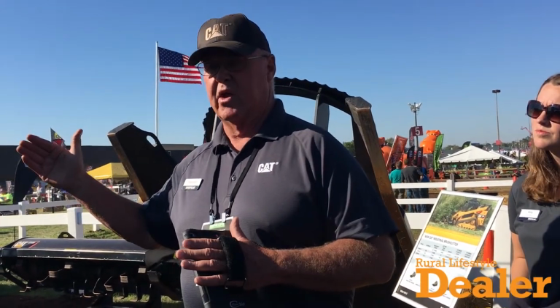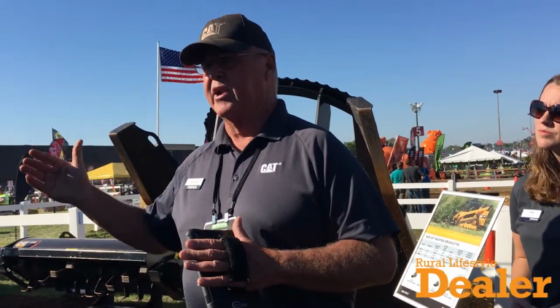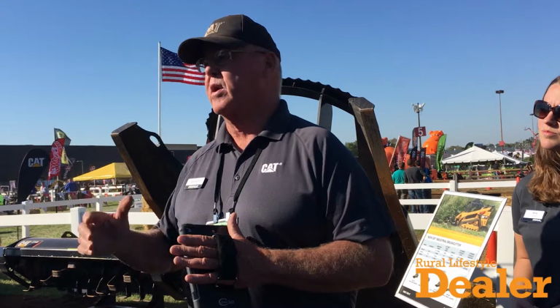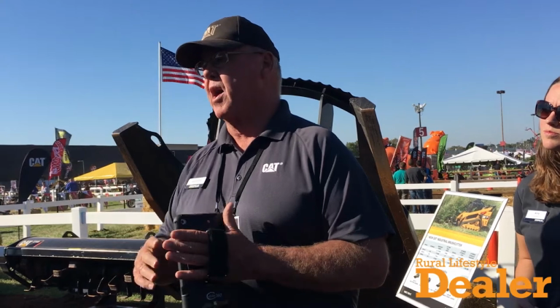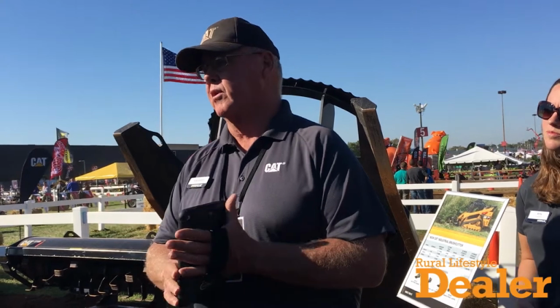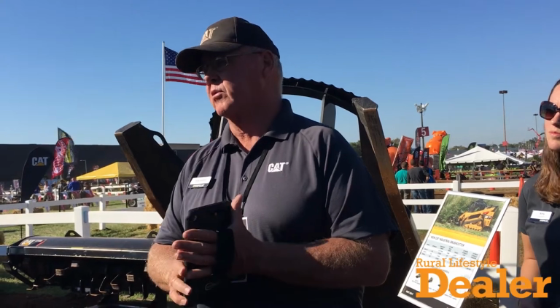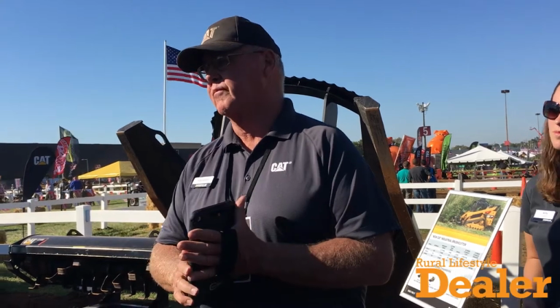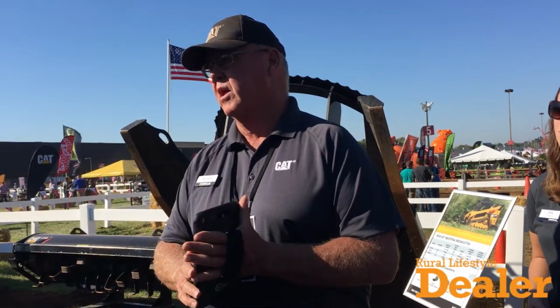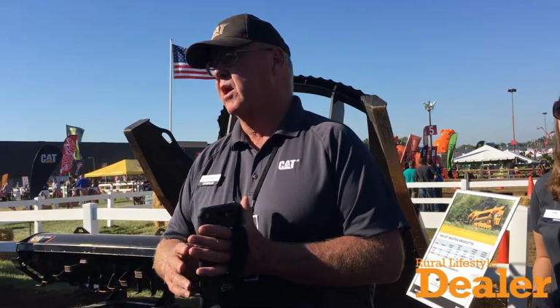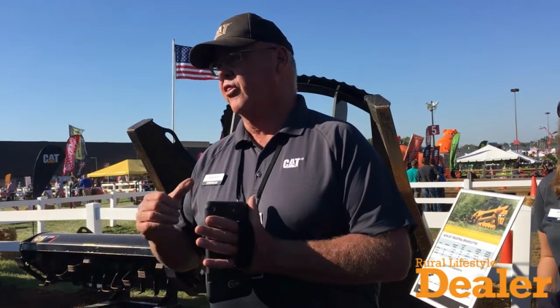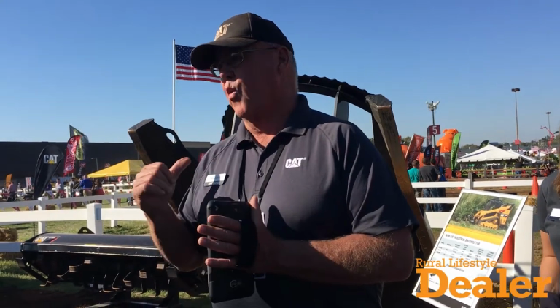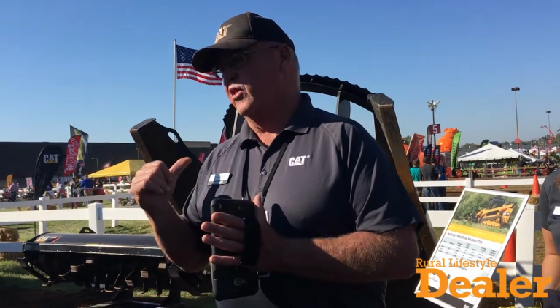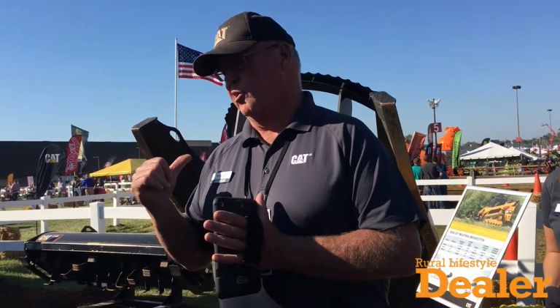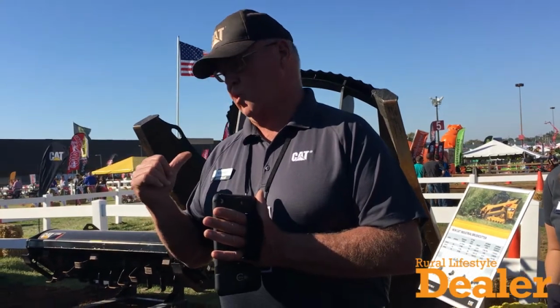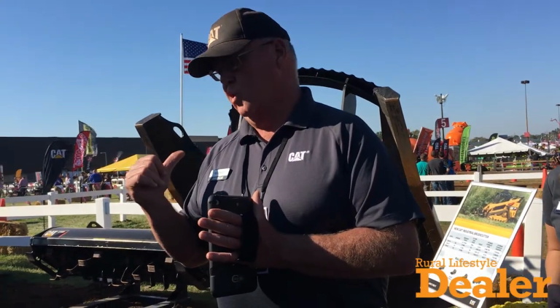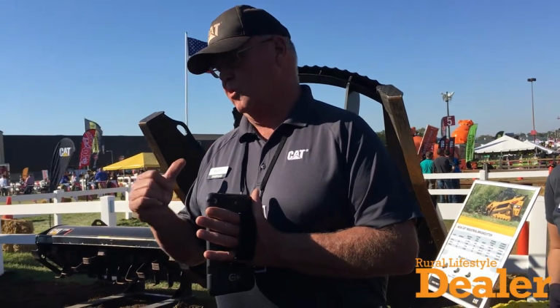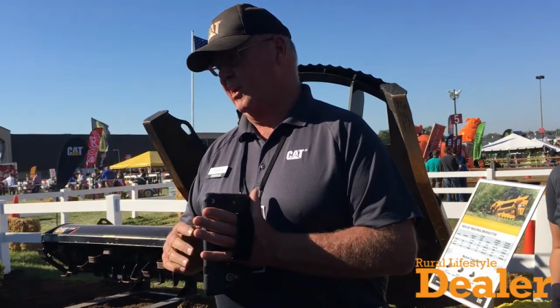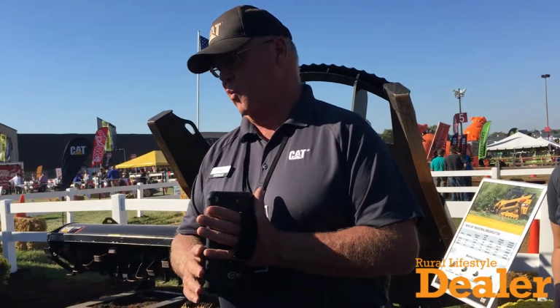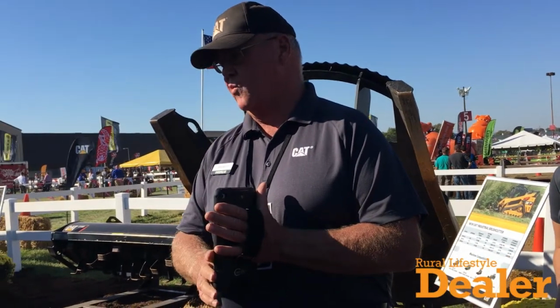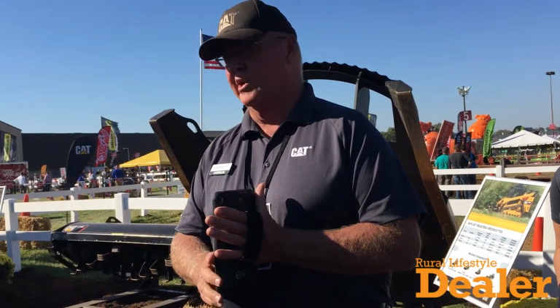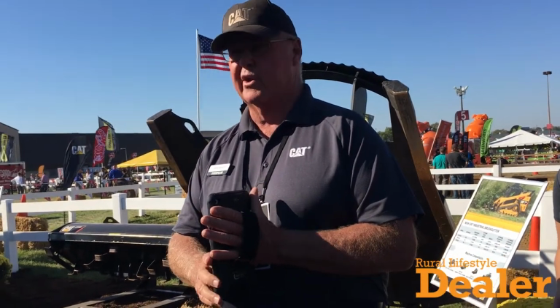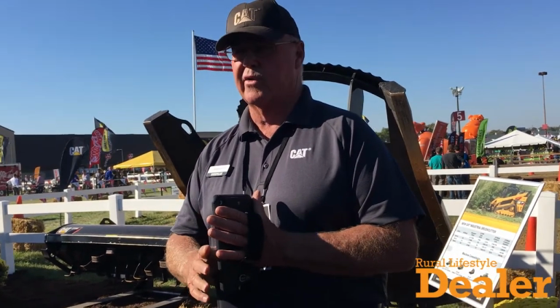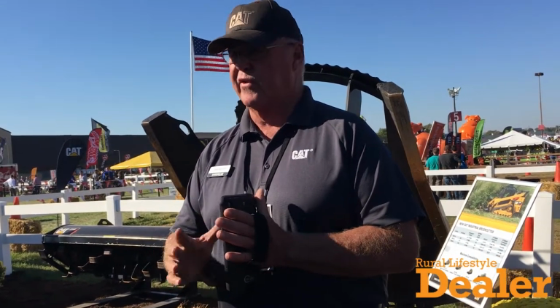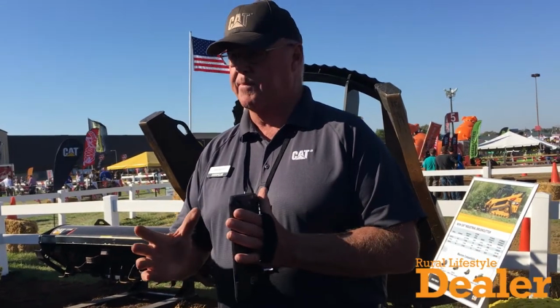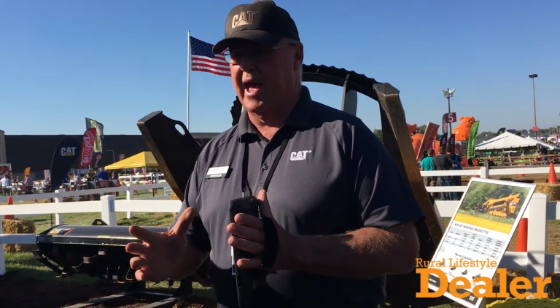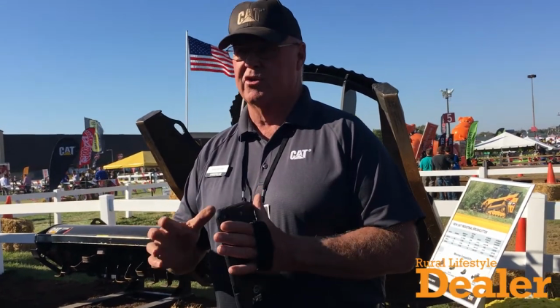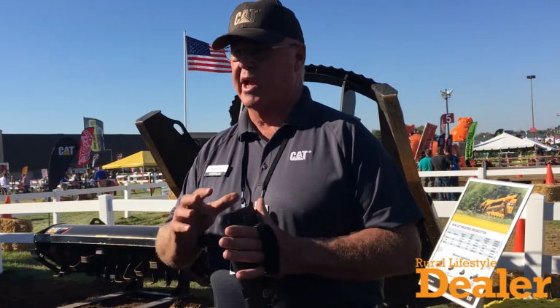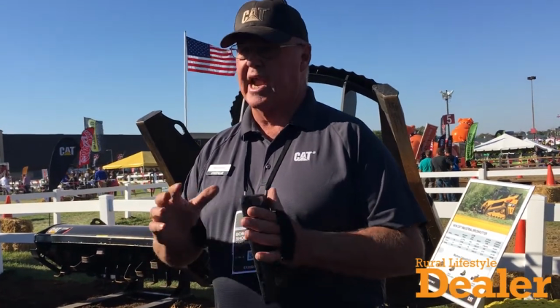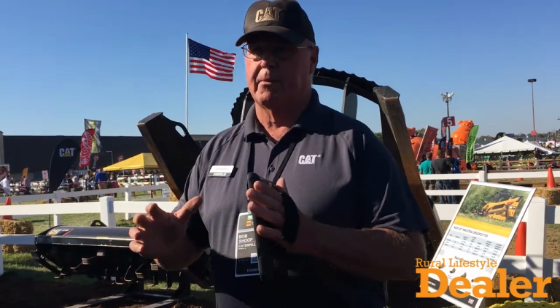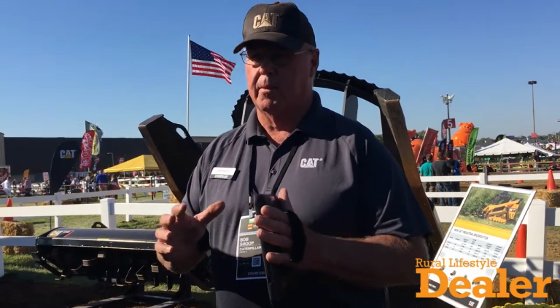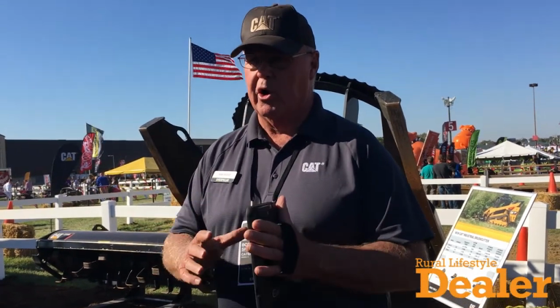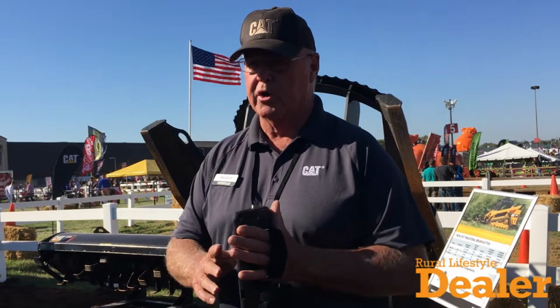Three models total. The weight of this tool is about 2,150 pounds, right in that ballpark.